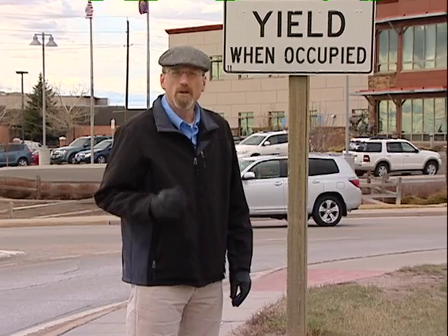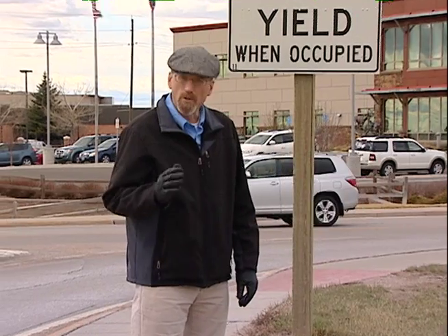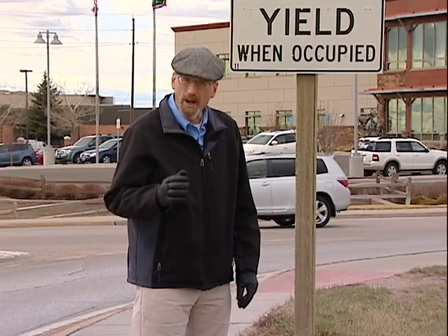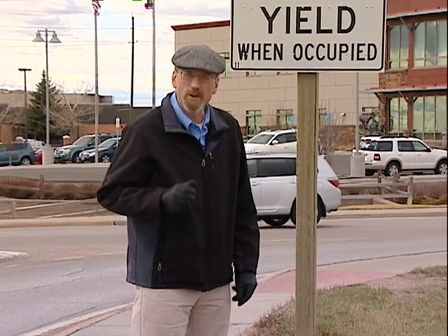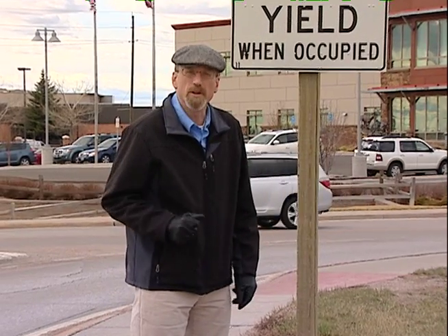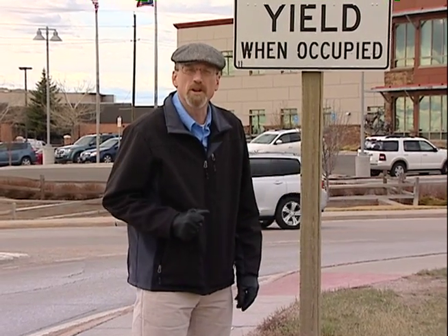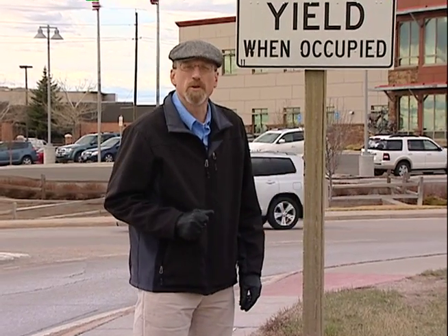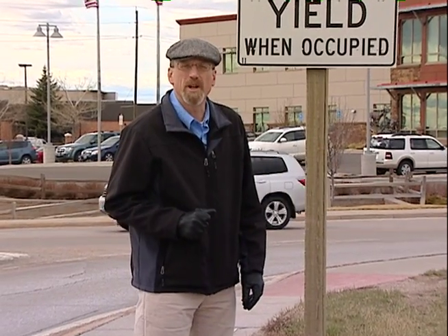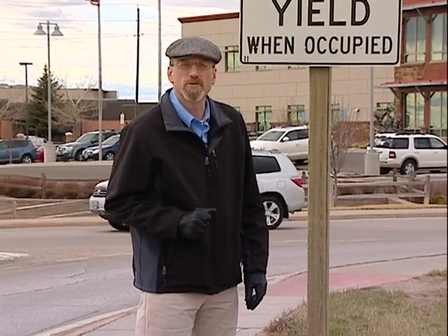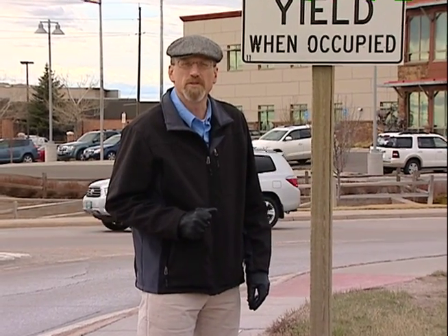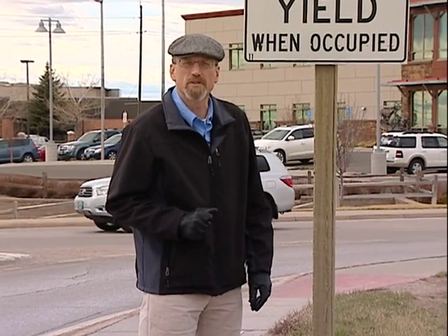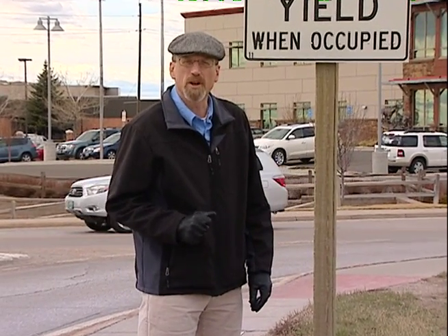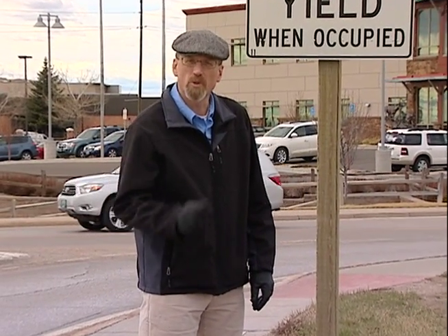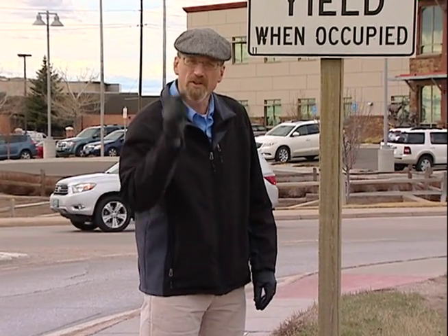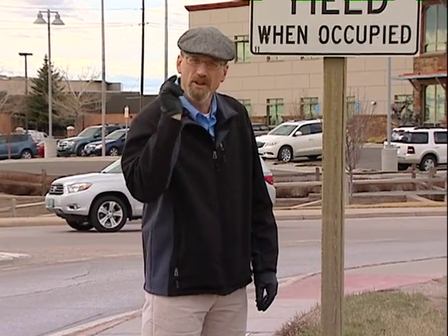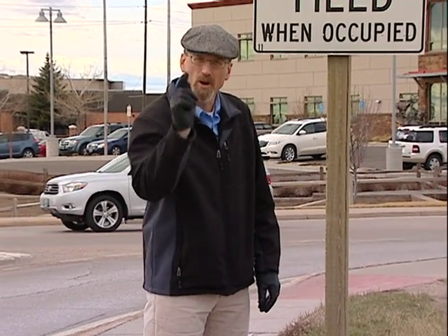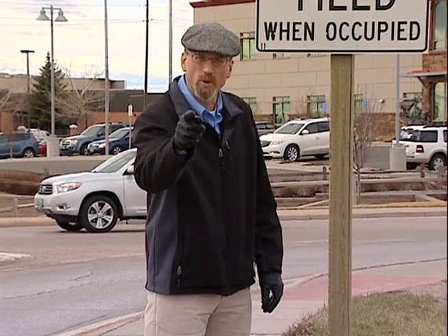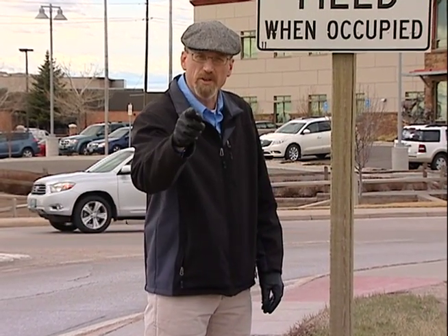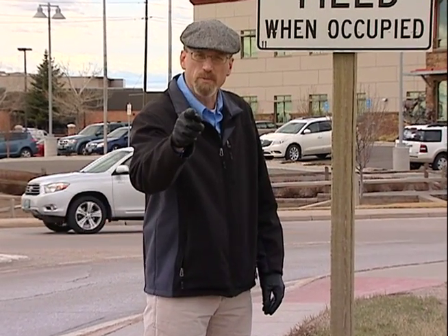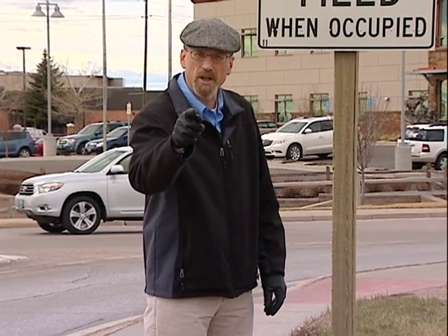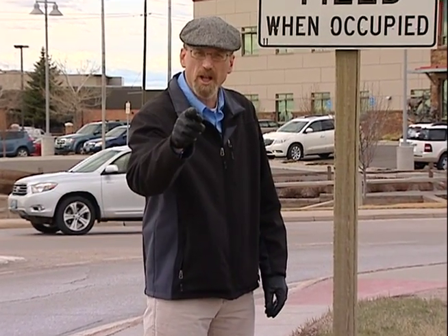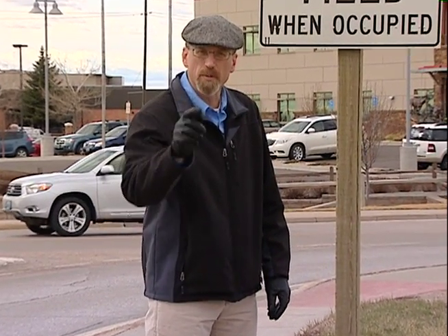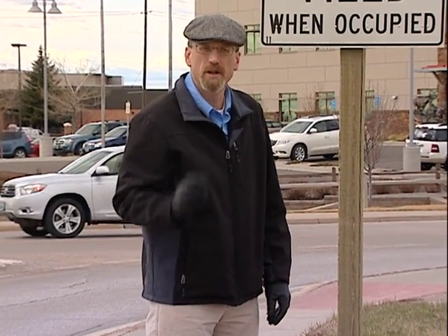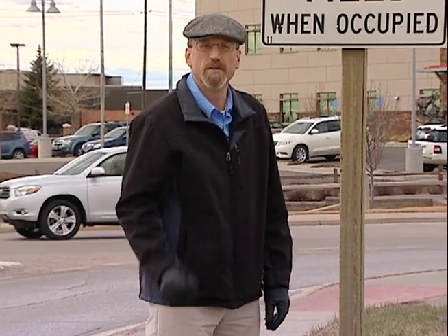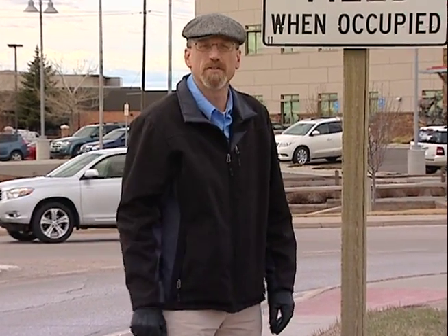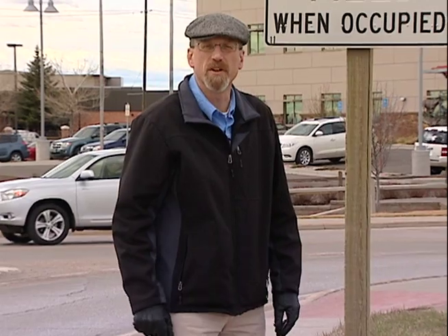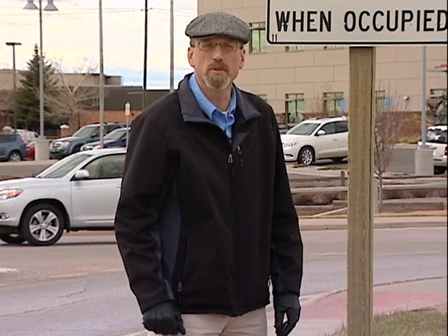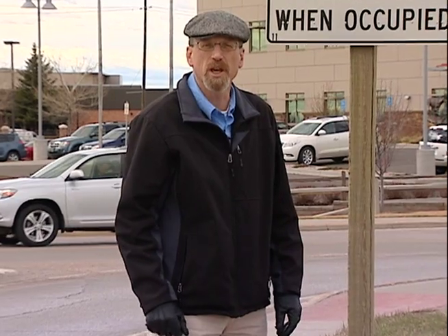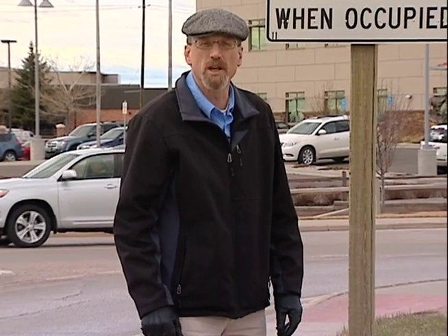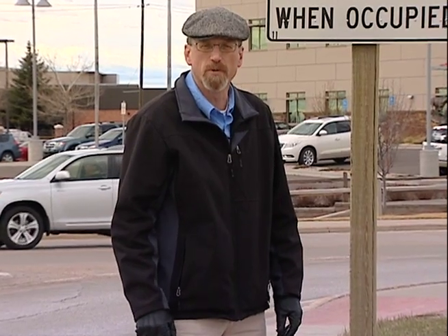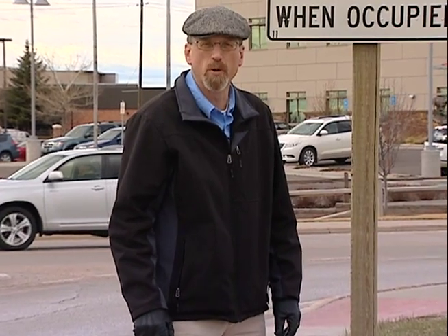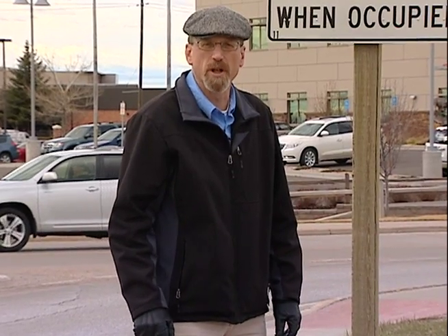Reminding you to yield to pedestrians at crosswalks and always buckle up. This is Doug McGee reporting.